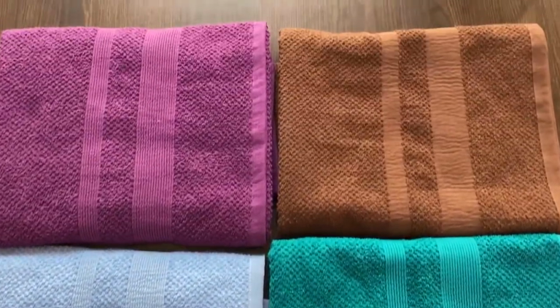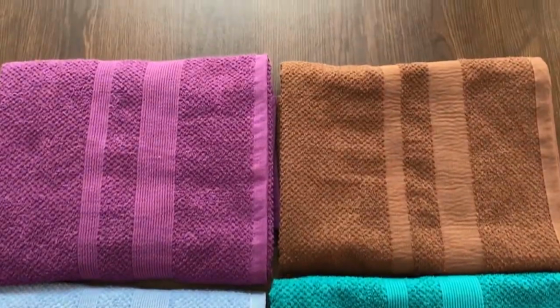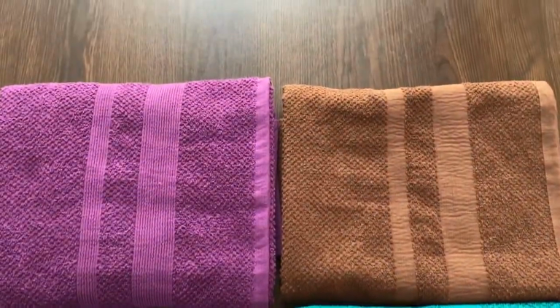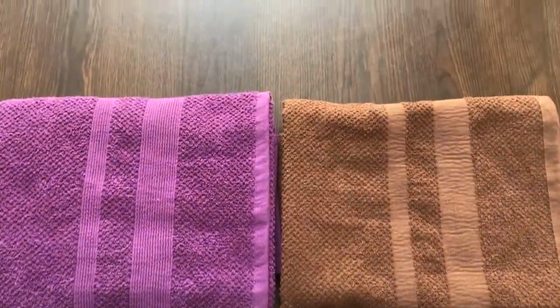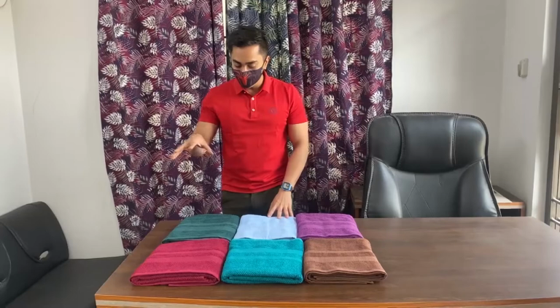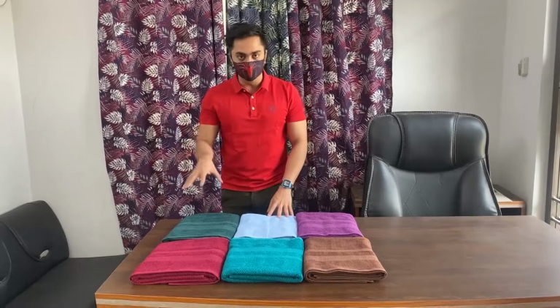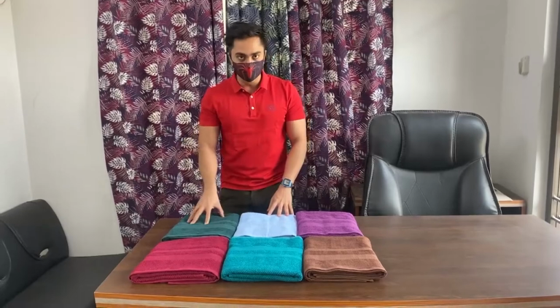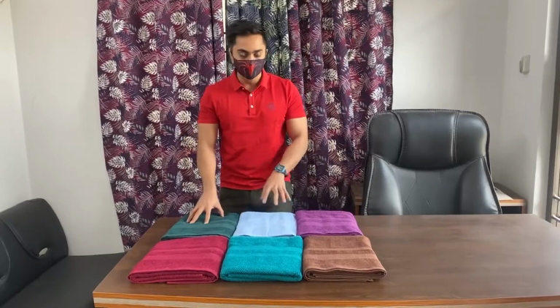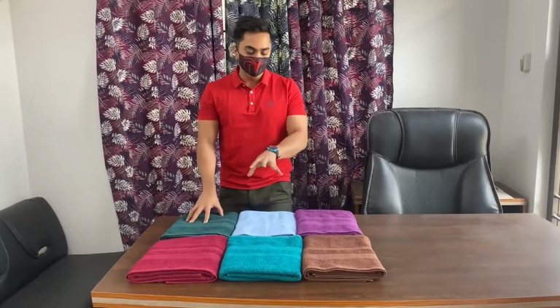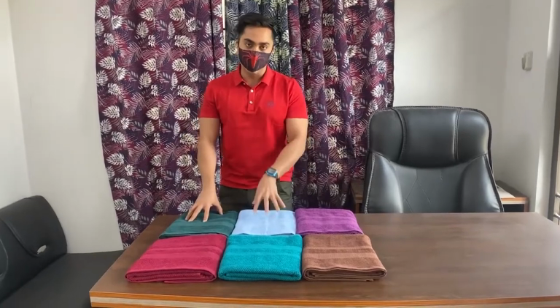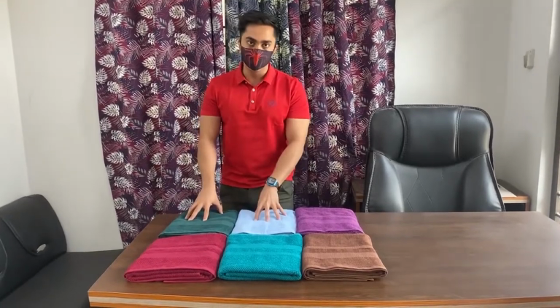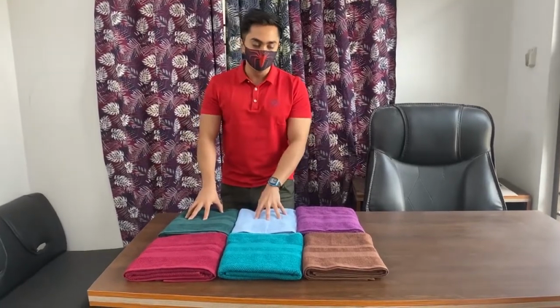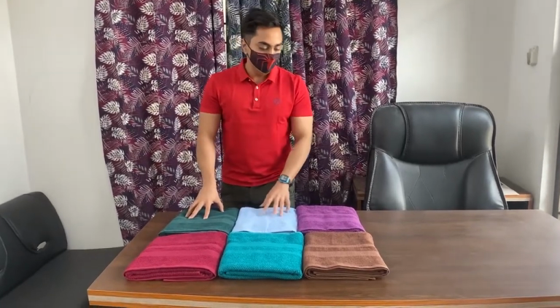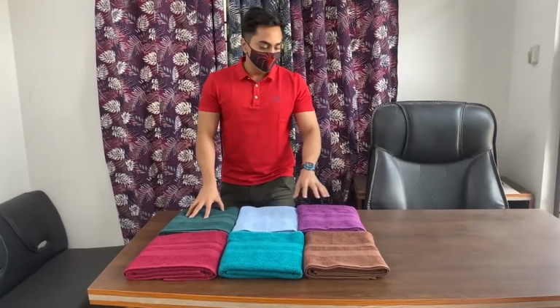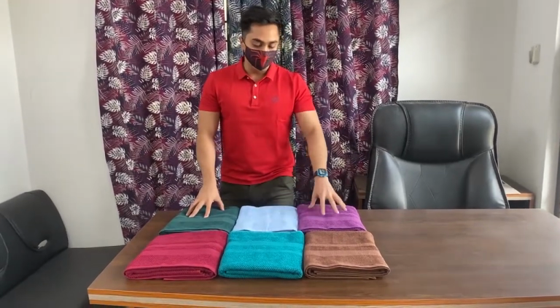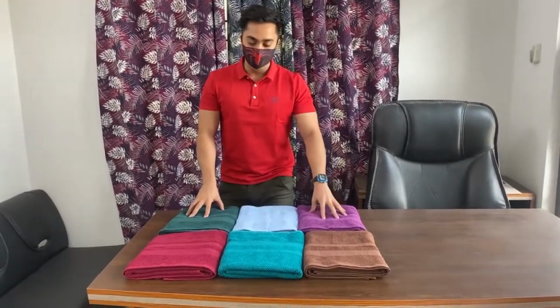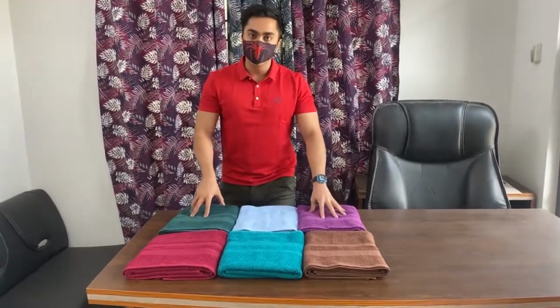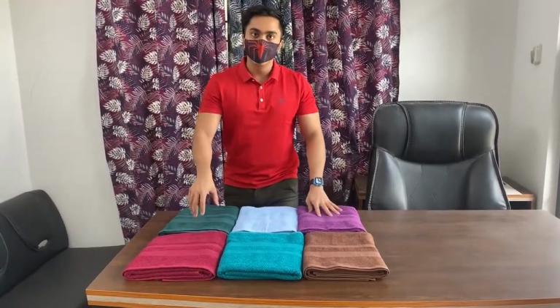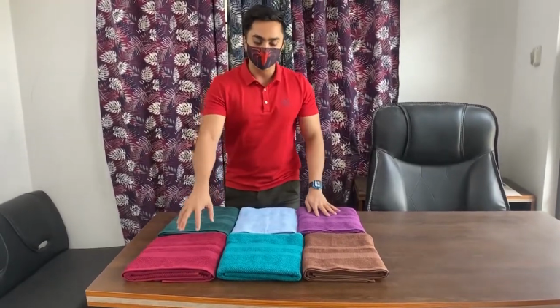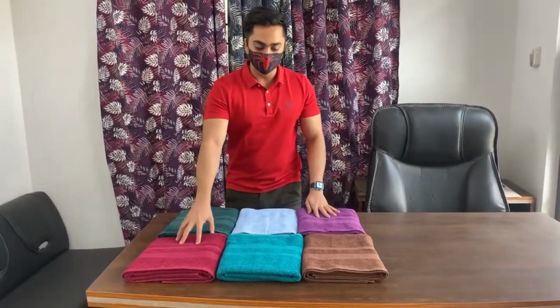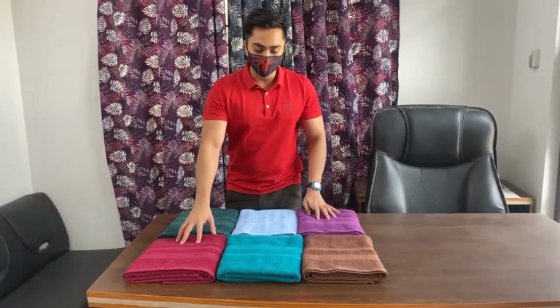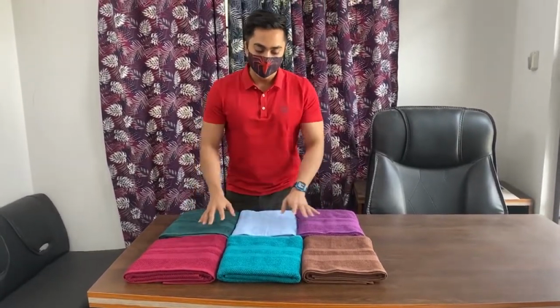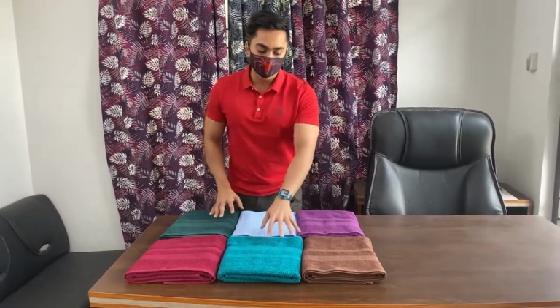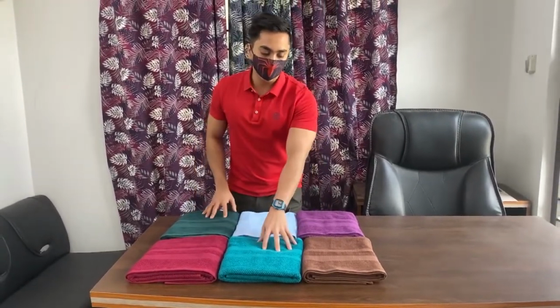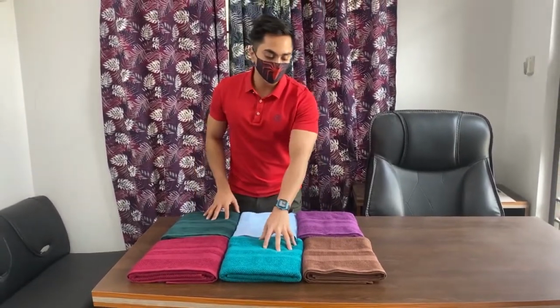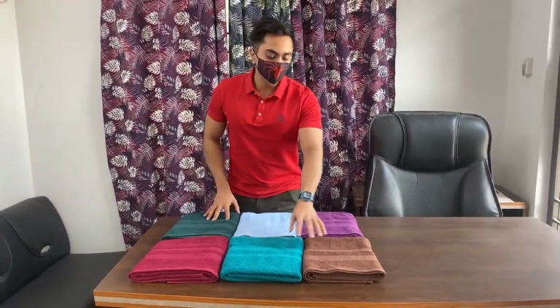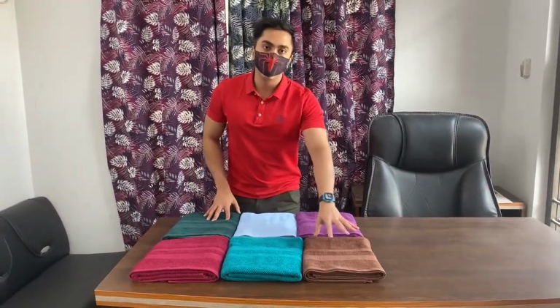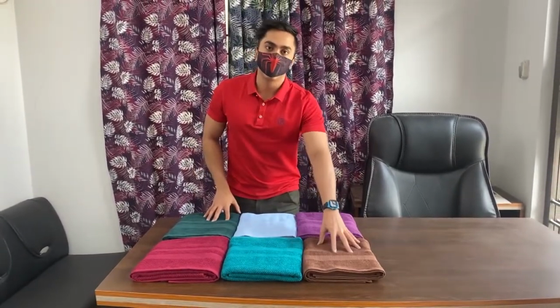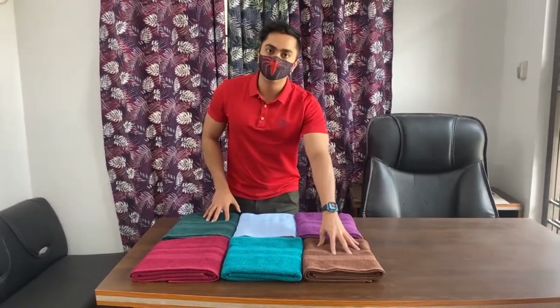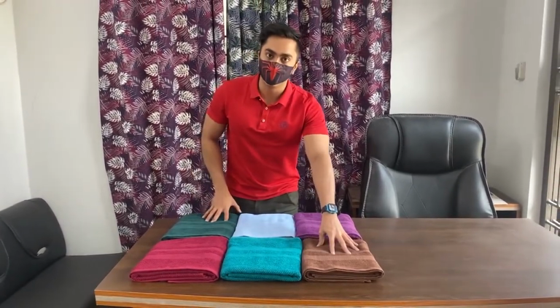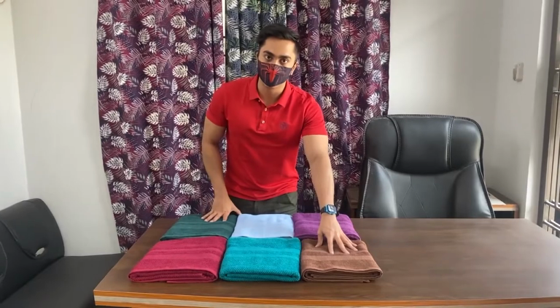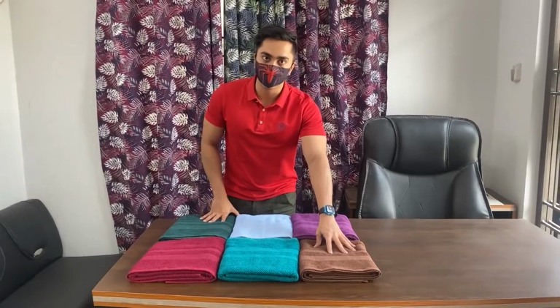These colors include green, sky blue, velvet, maroon, tatish blue, and brown.